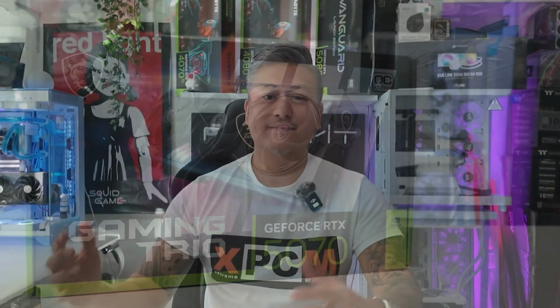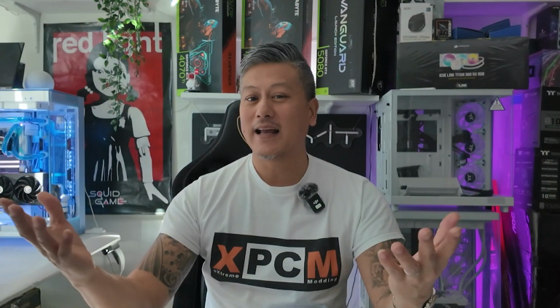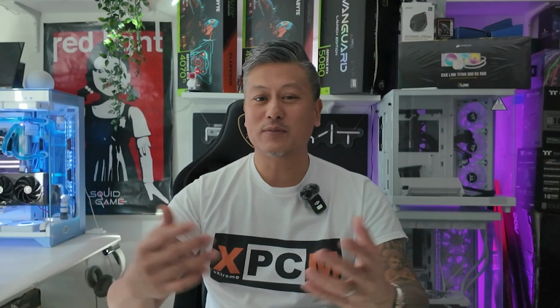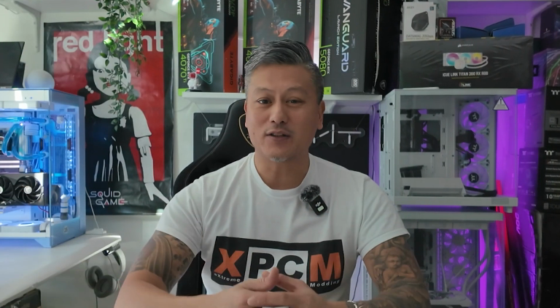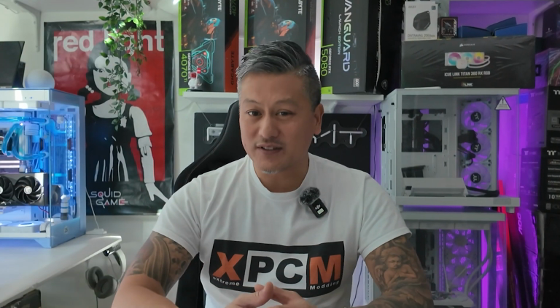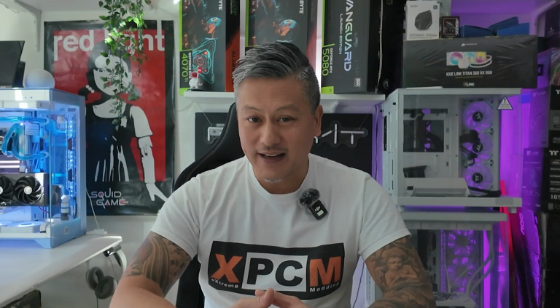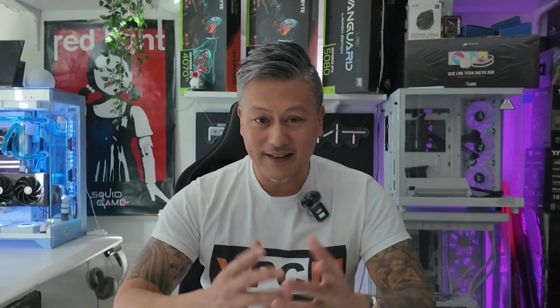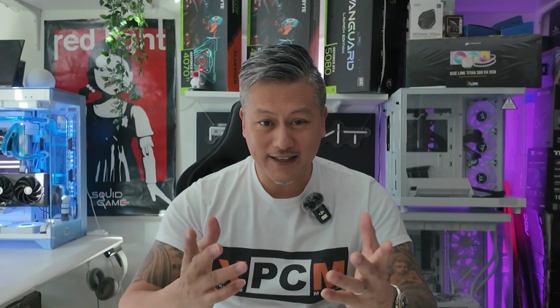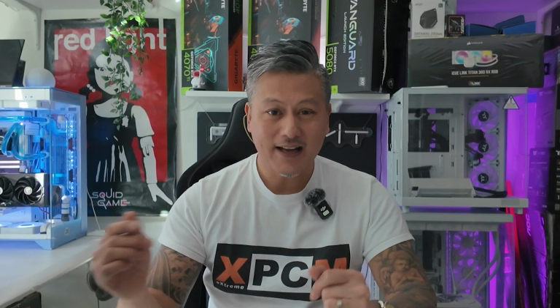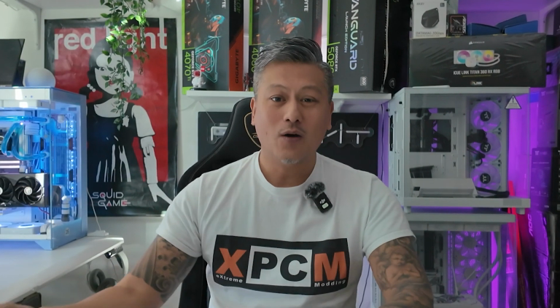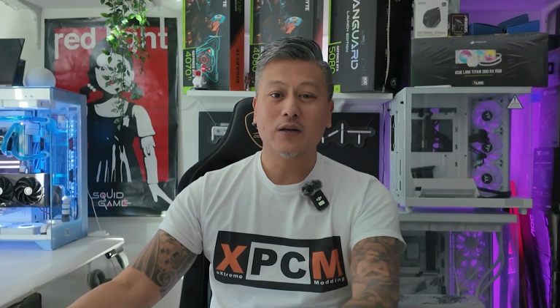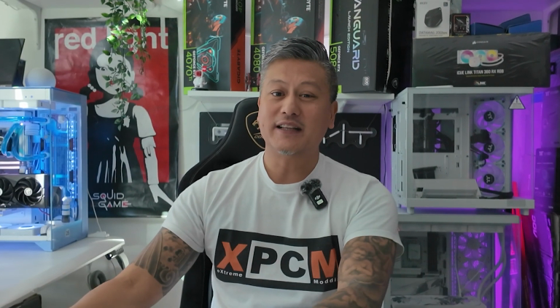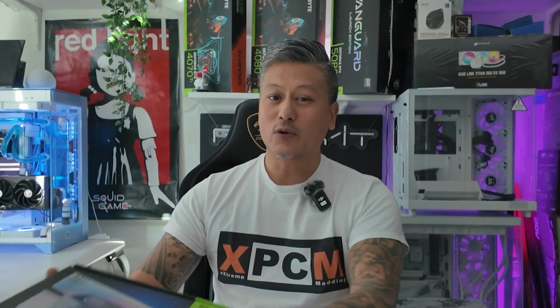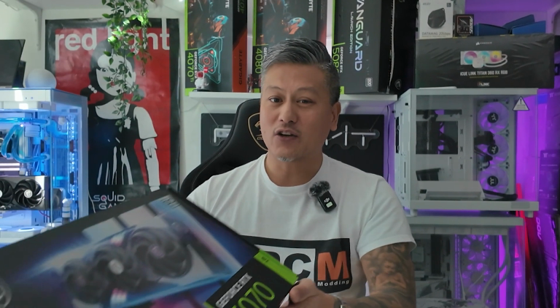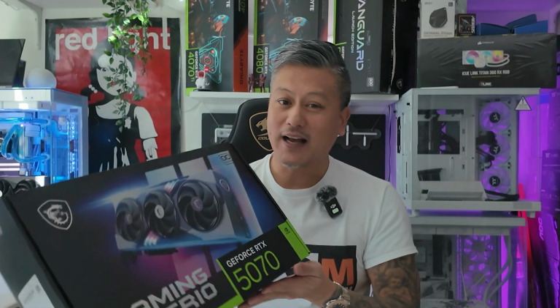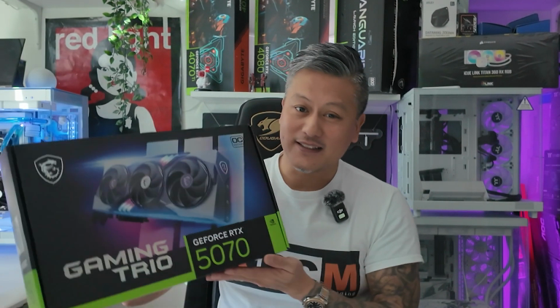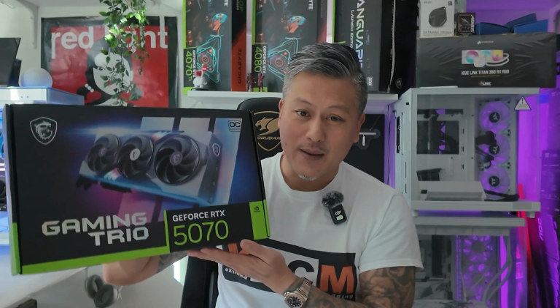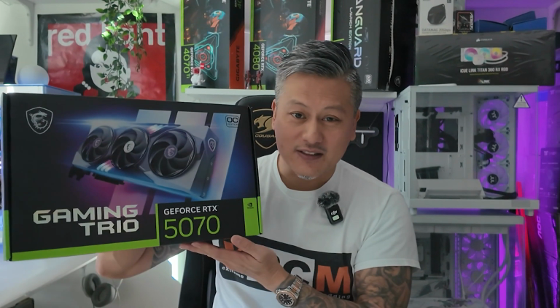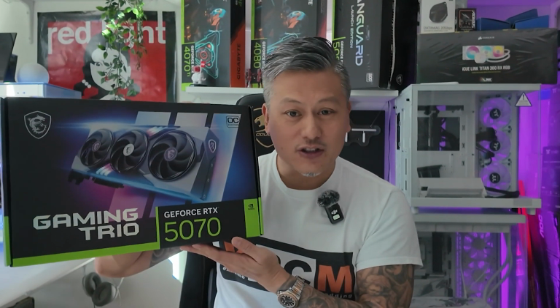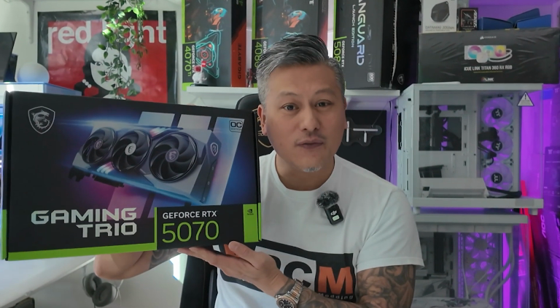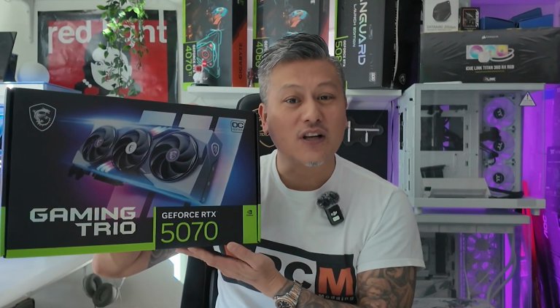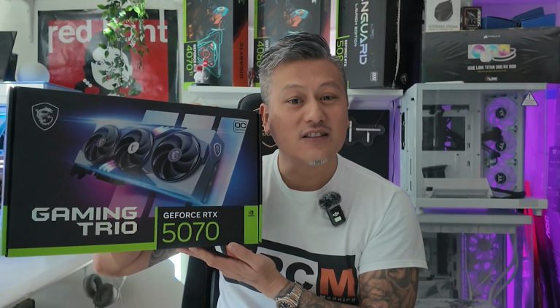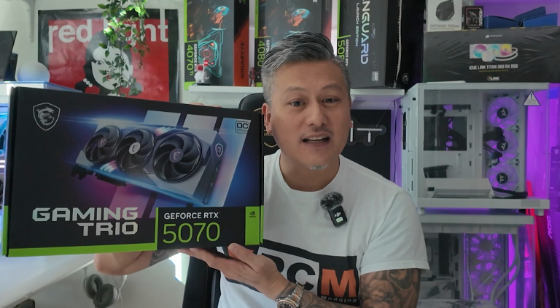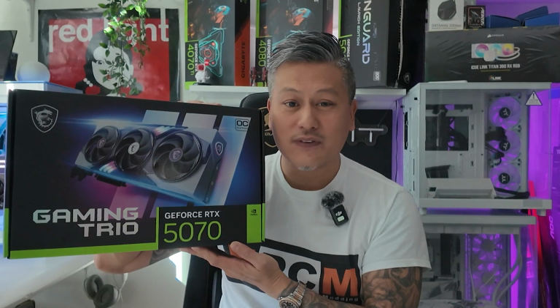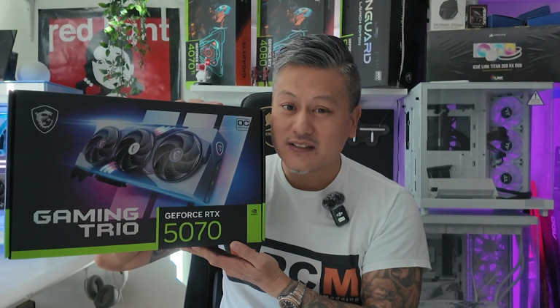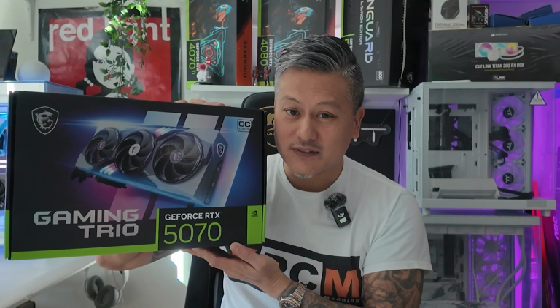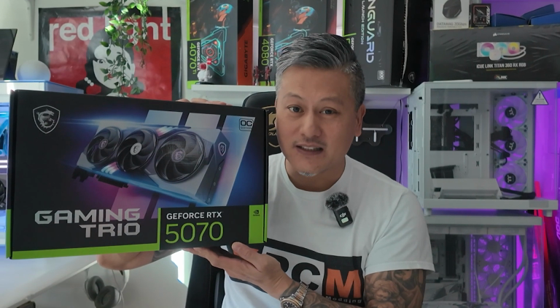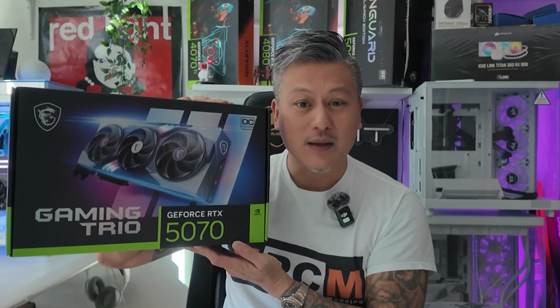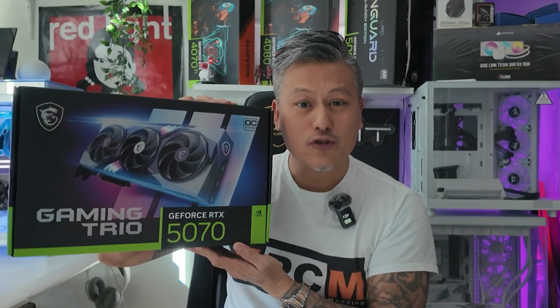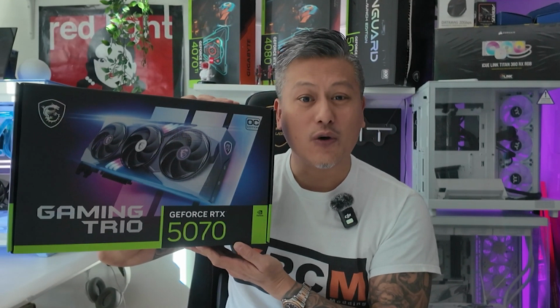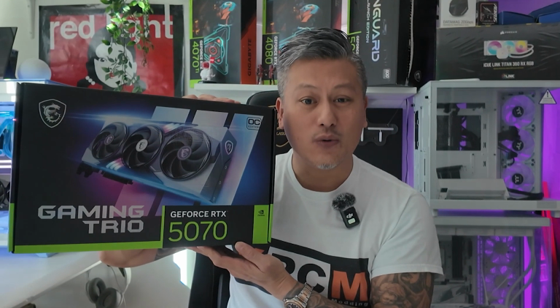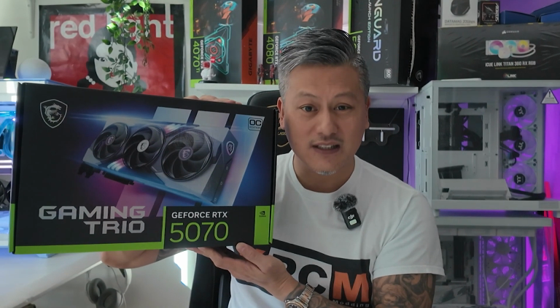Hey, what's up guys, Winston here, and today we're going to be taking a quick look at the MSI GeForce RTX 5070 Gaming Trio OC.